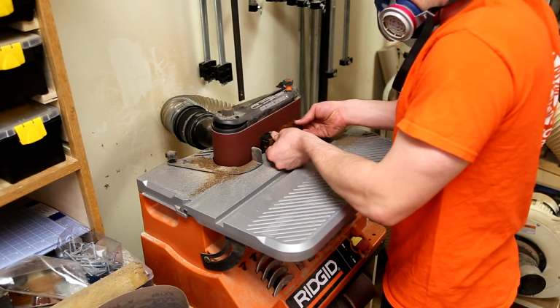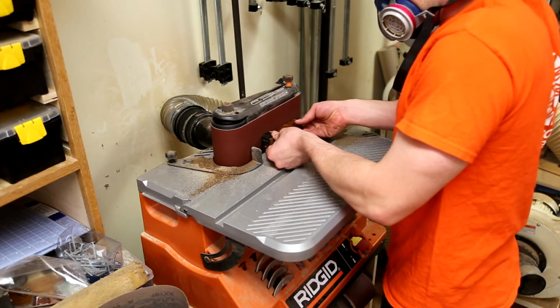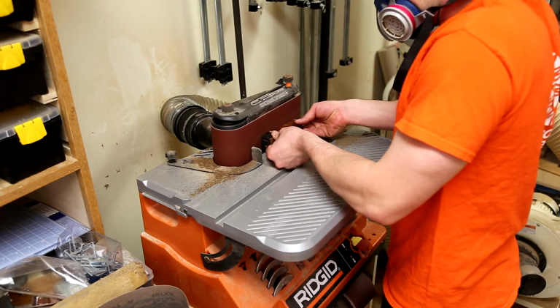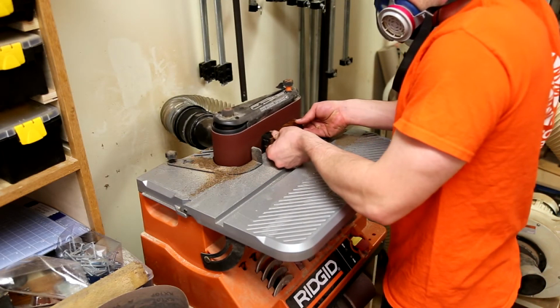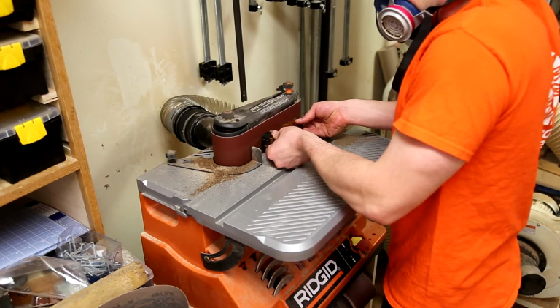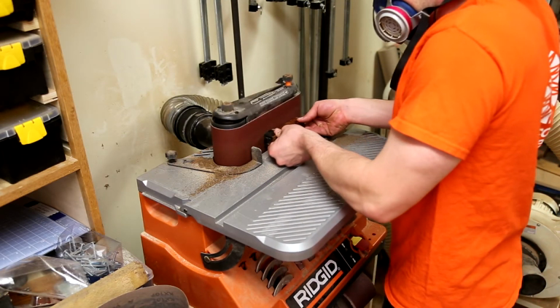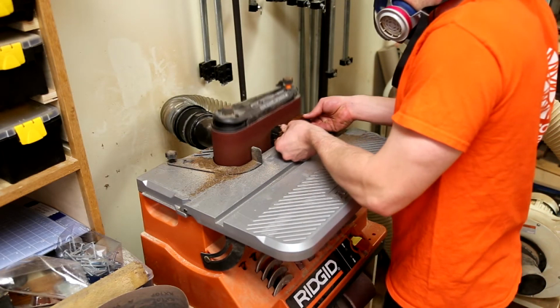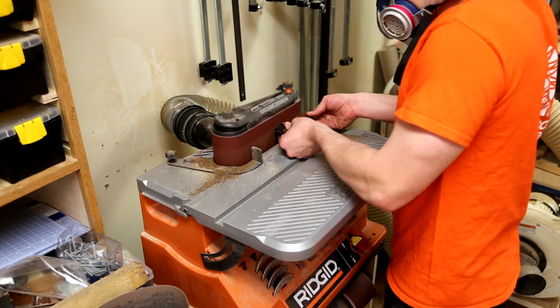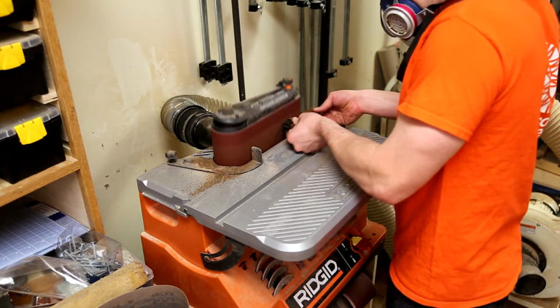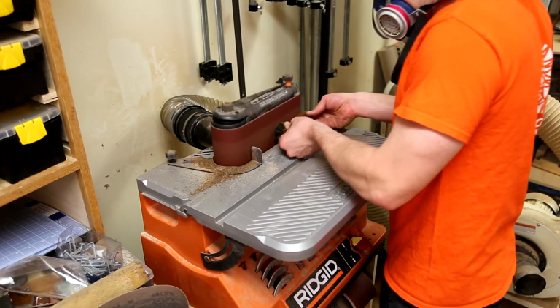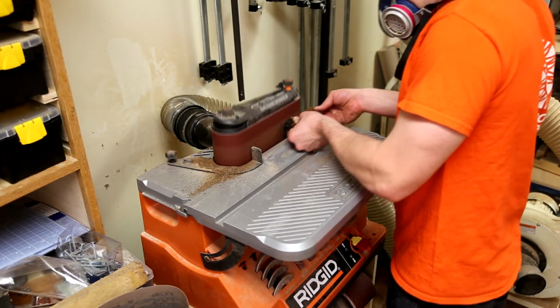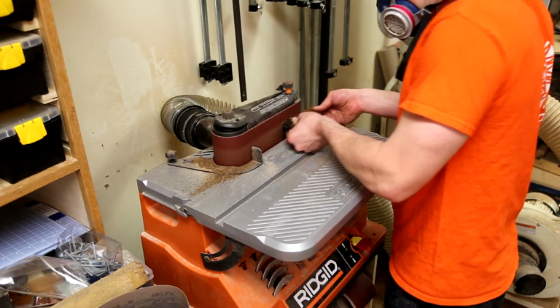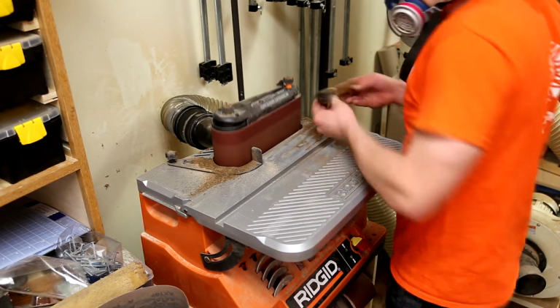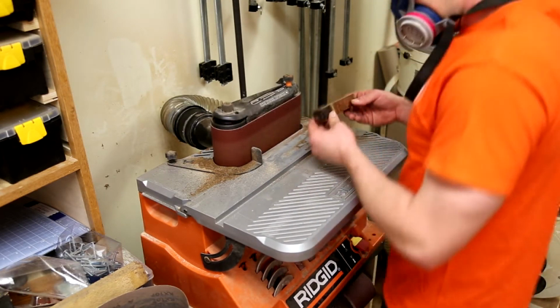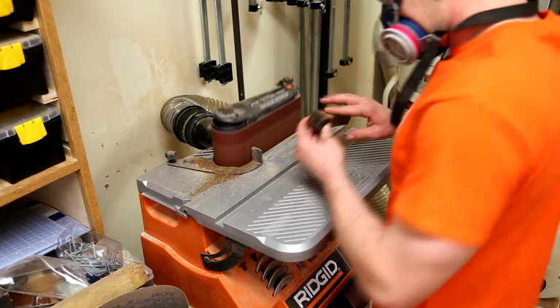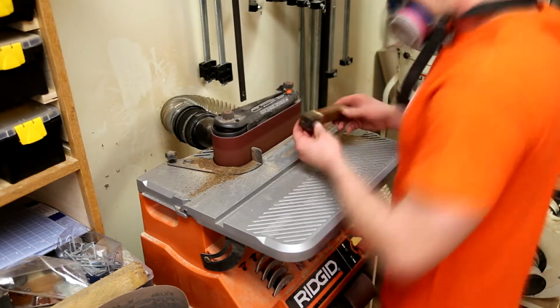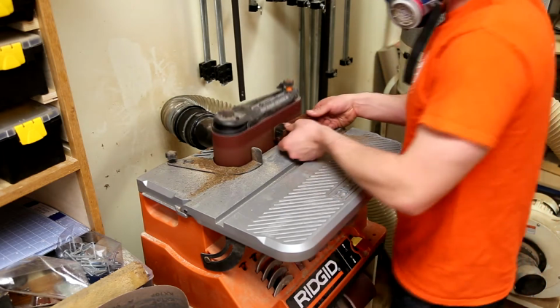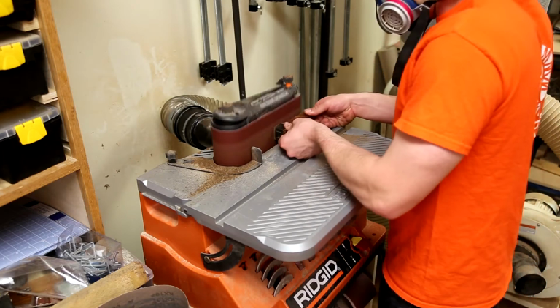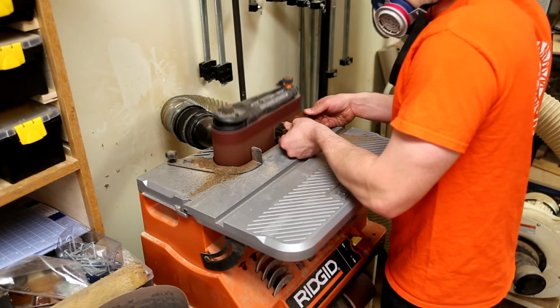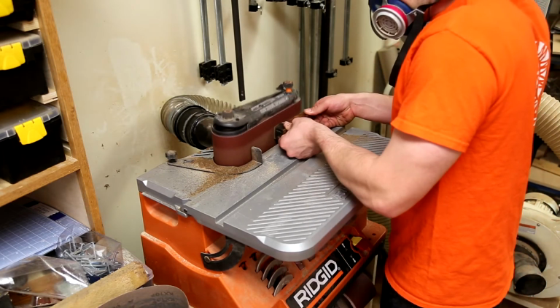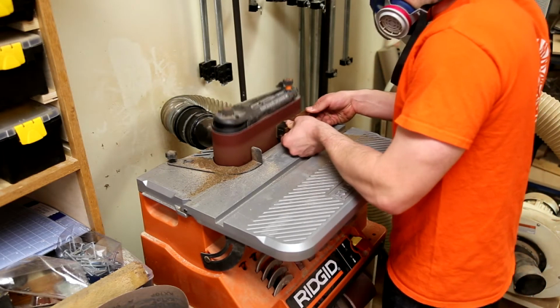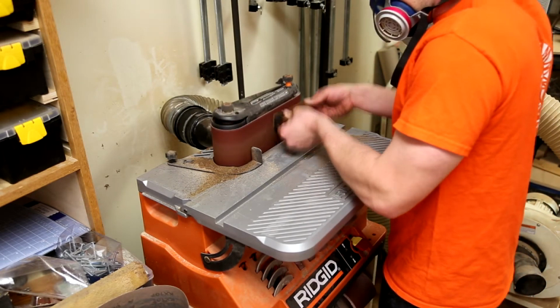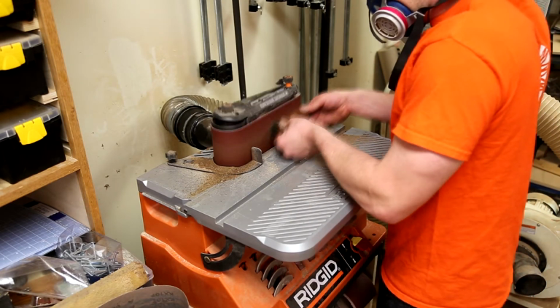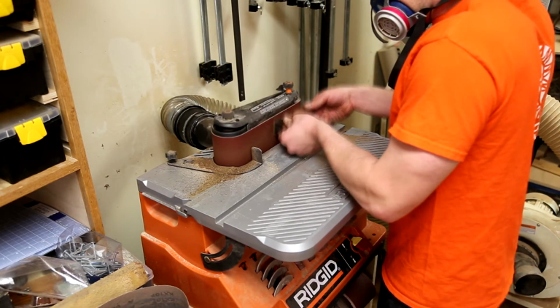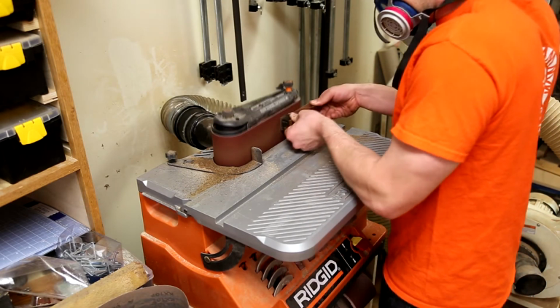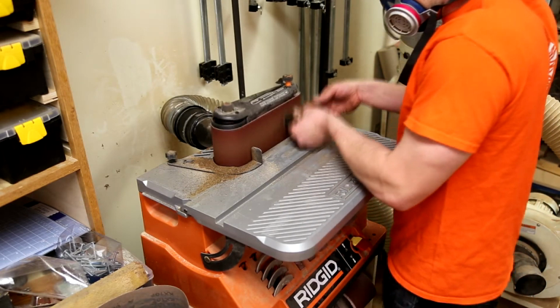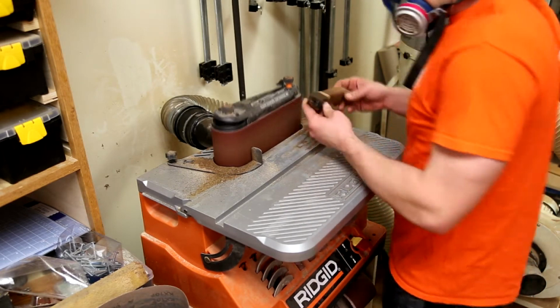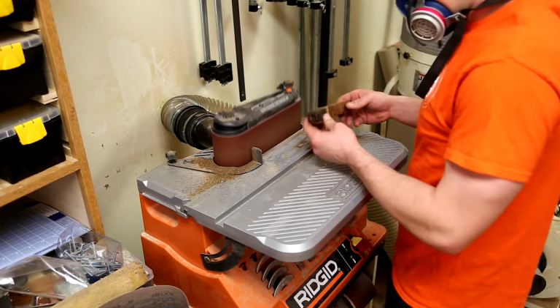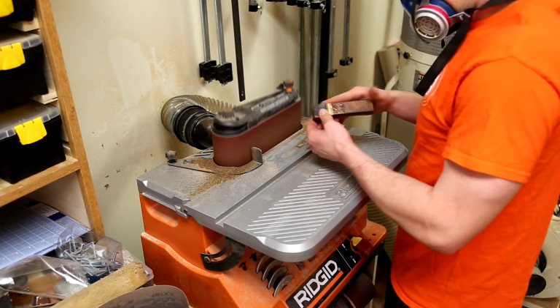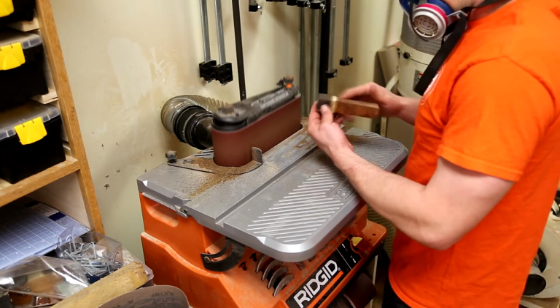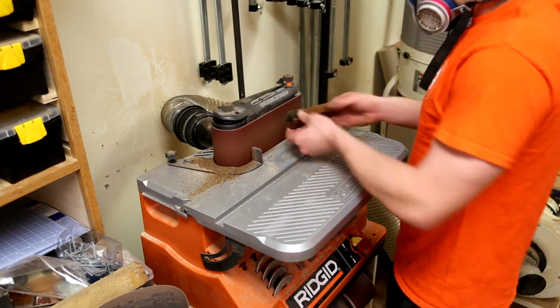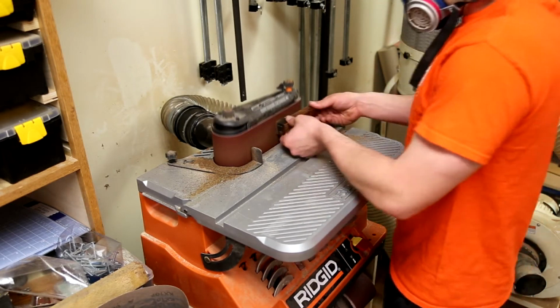Now it's time to sand everything square using the belt sander, making sure to not overheat the epoxy and weaken the bond.